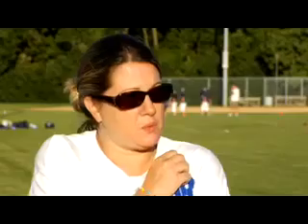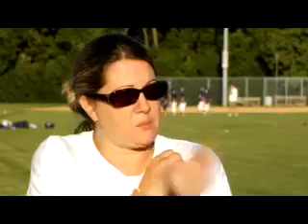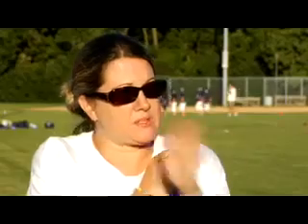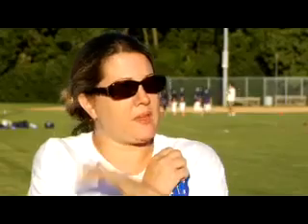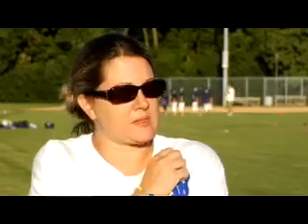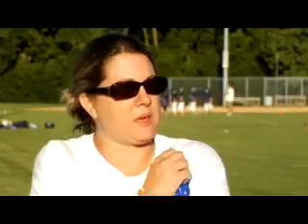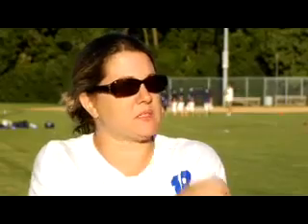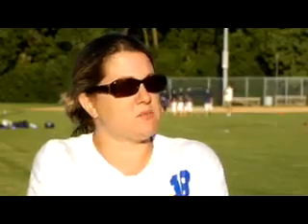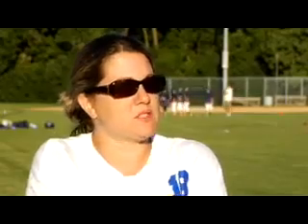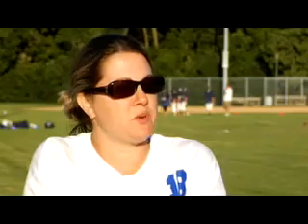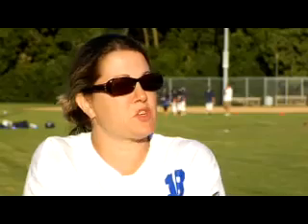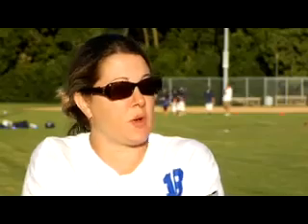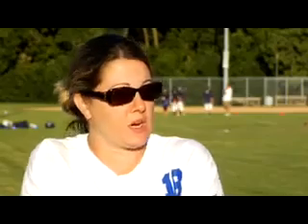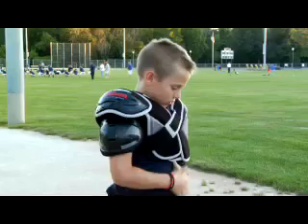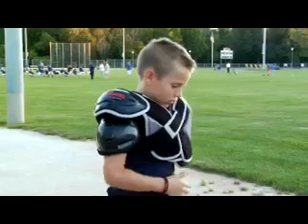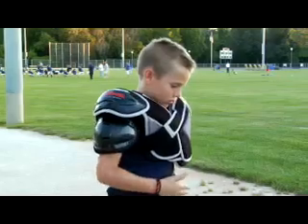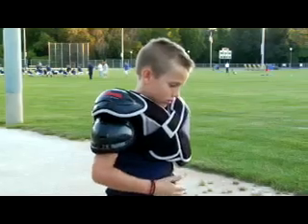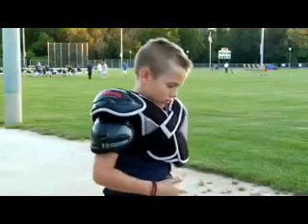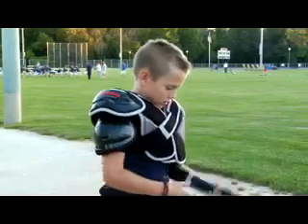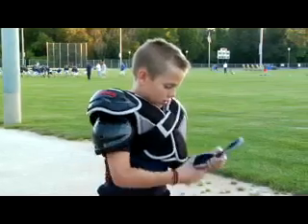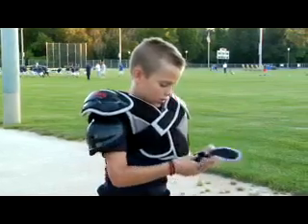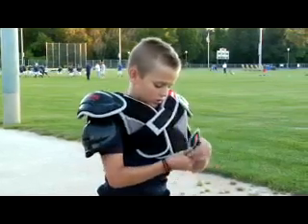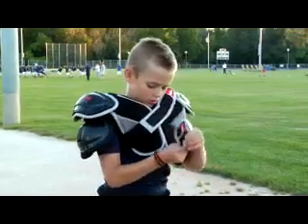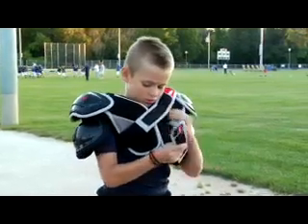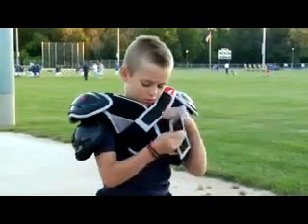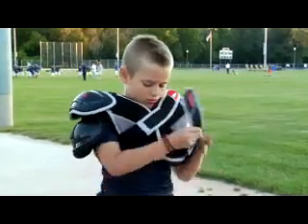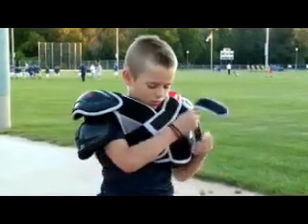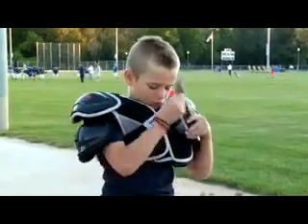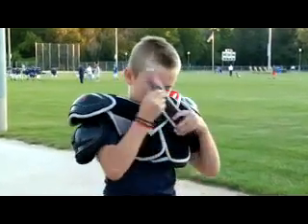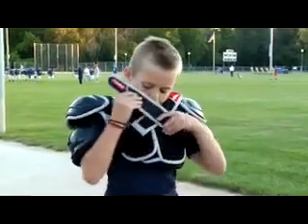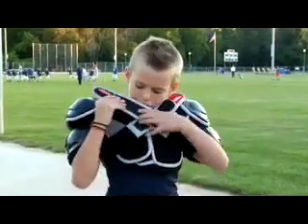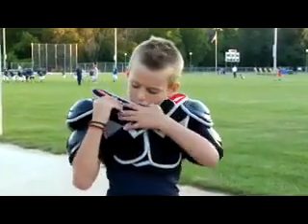When he puts on the X-Pads, it's much, much quicker and it's easier for him. And they don't hurt him — he doesn't have to struggle.